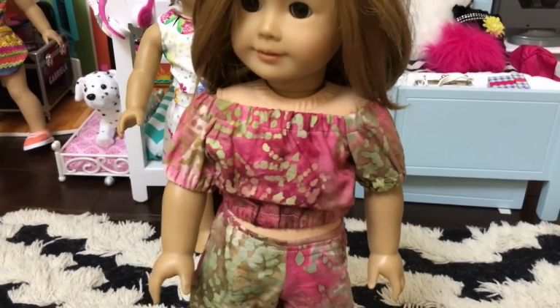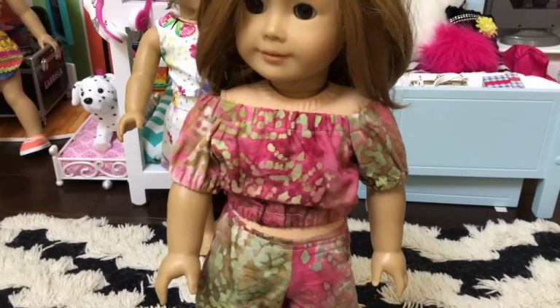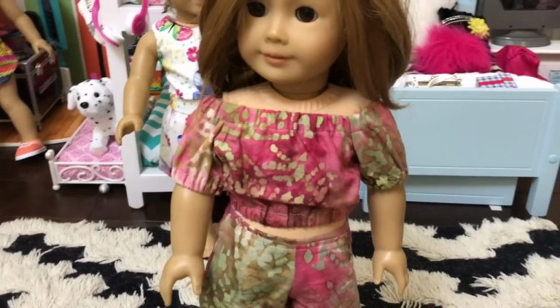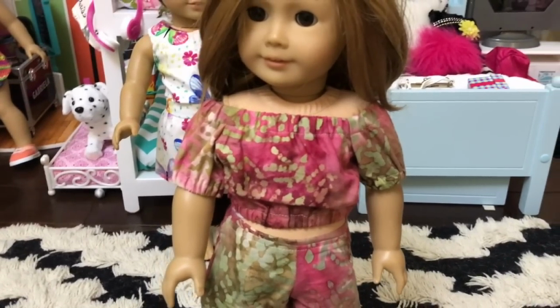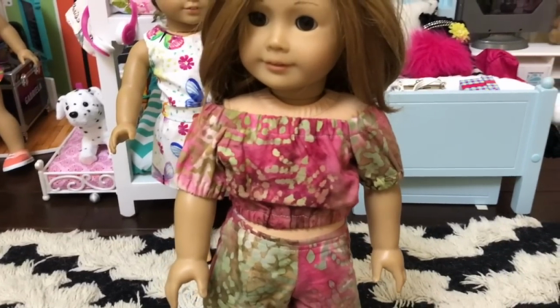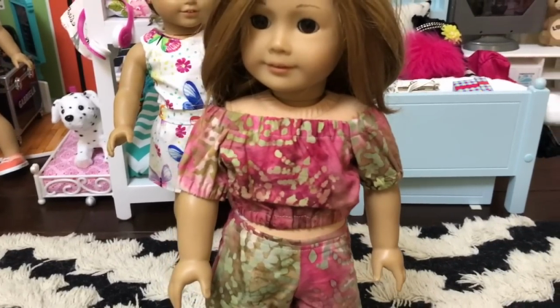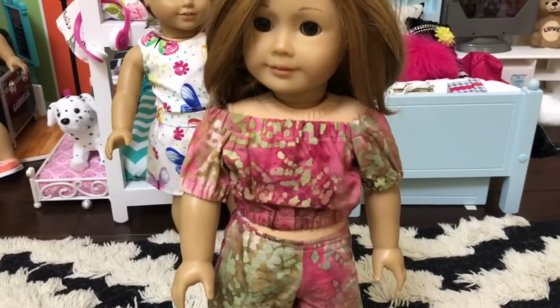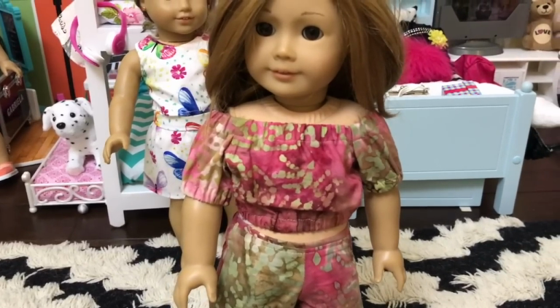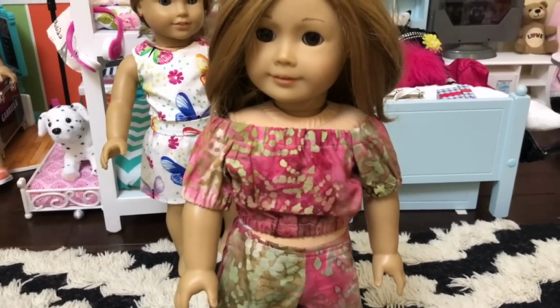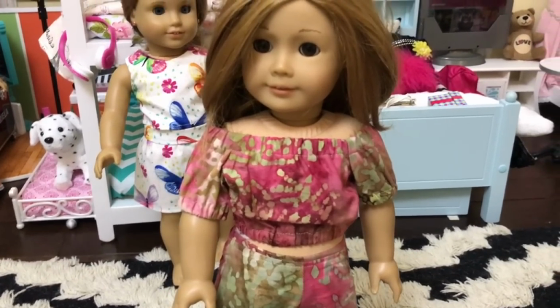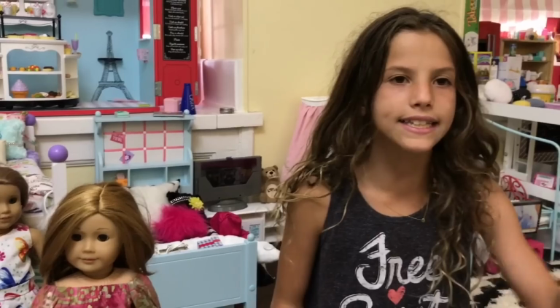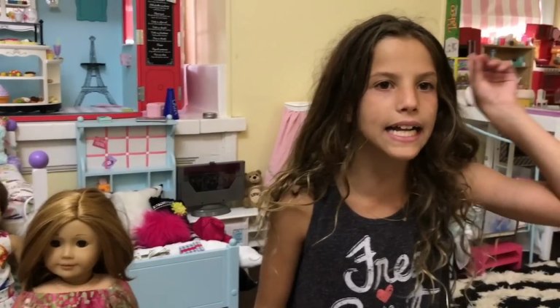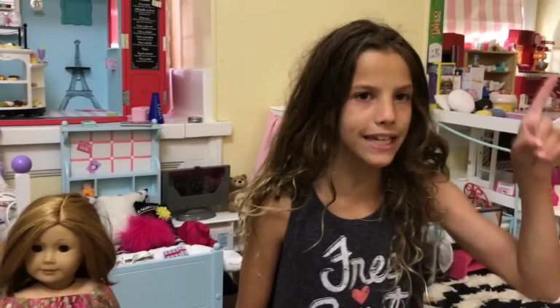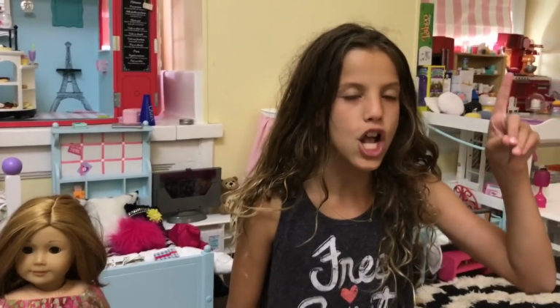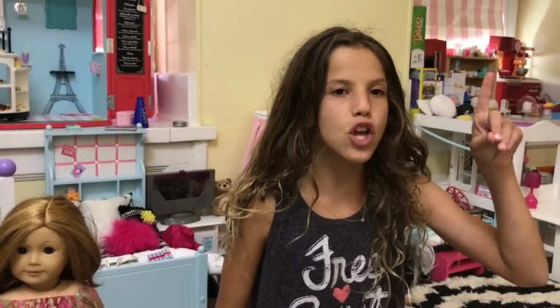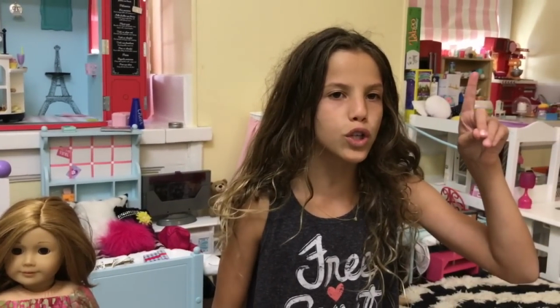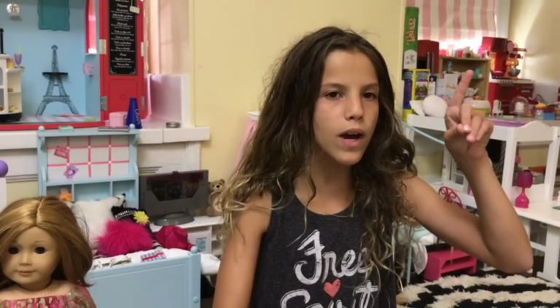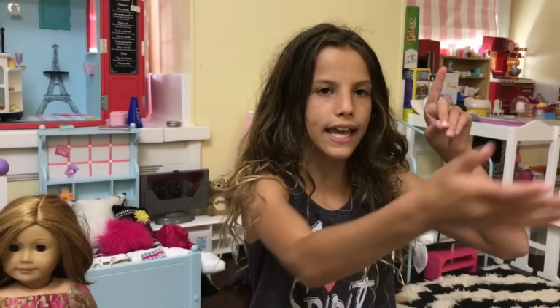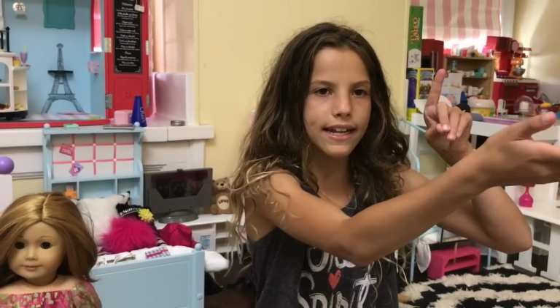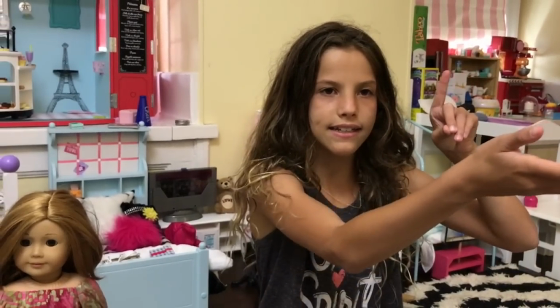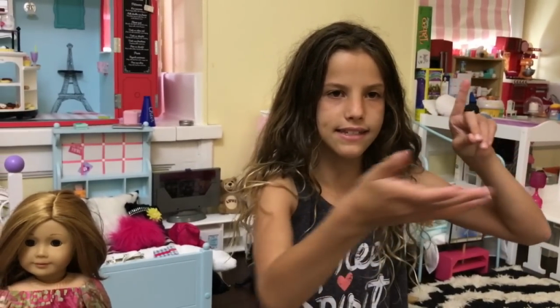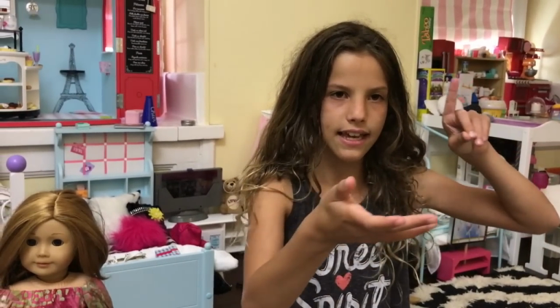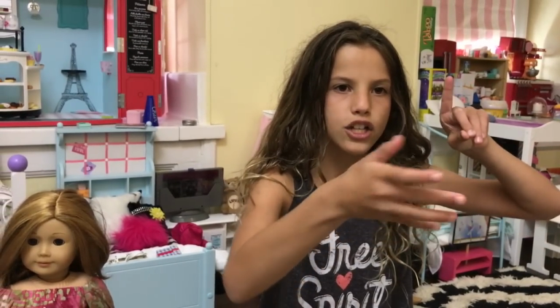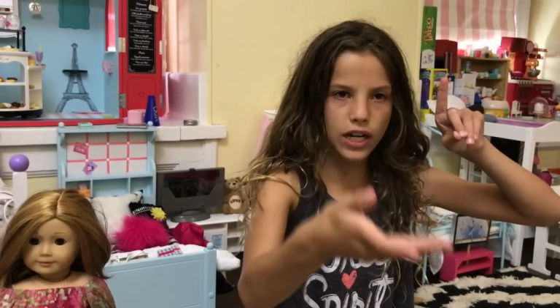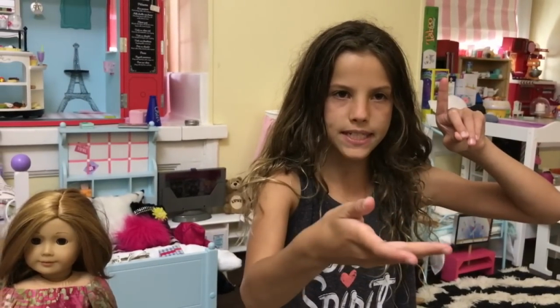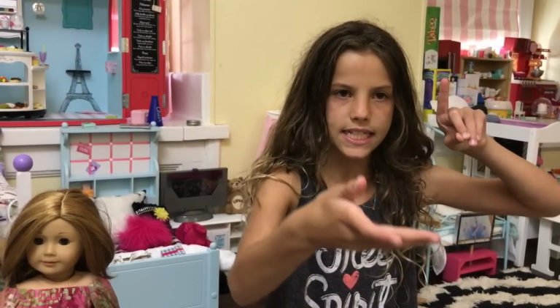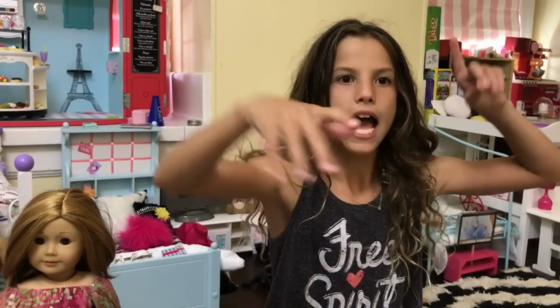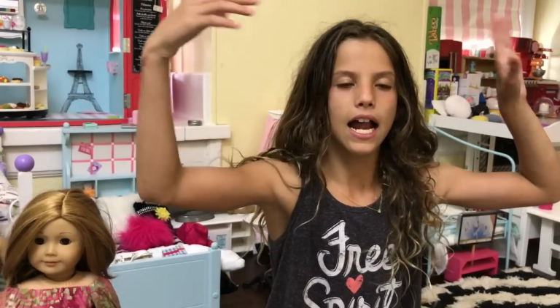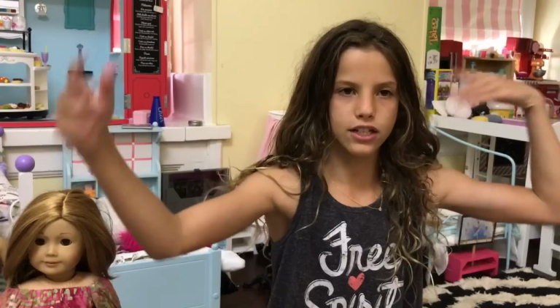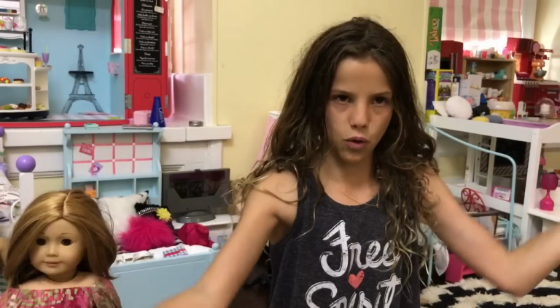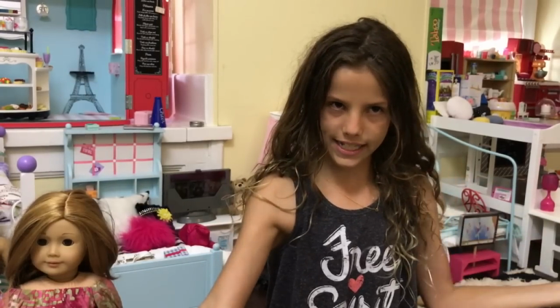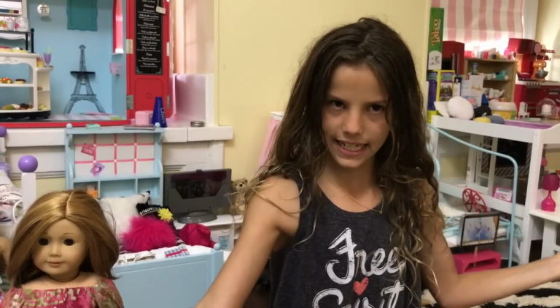If you want to buy any of these outfits, make sure you click the link up here so you can see Jodi Petit's store on Etsy.